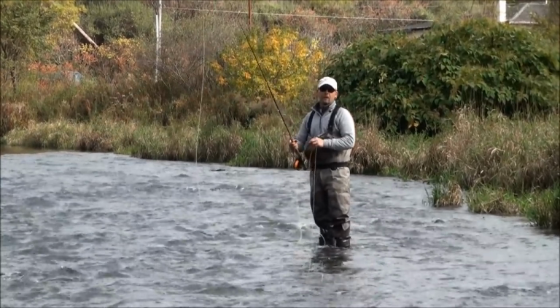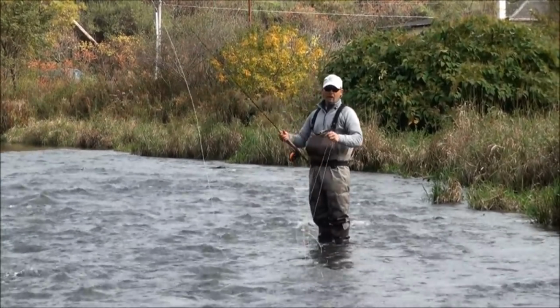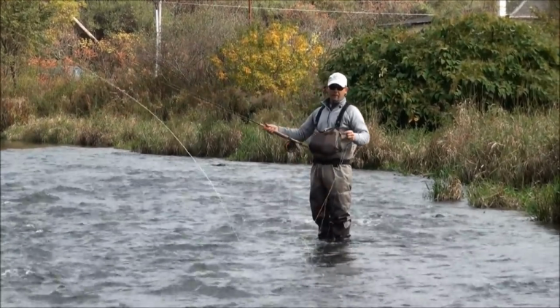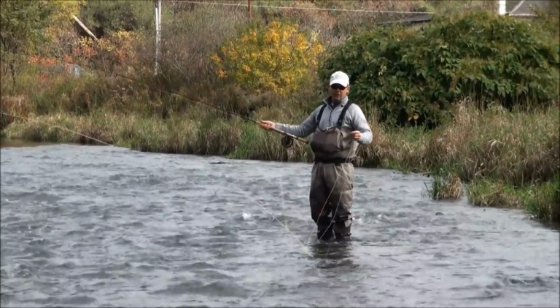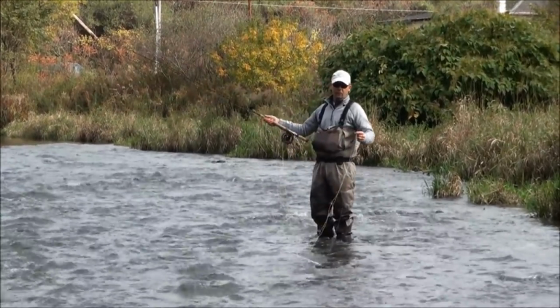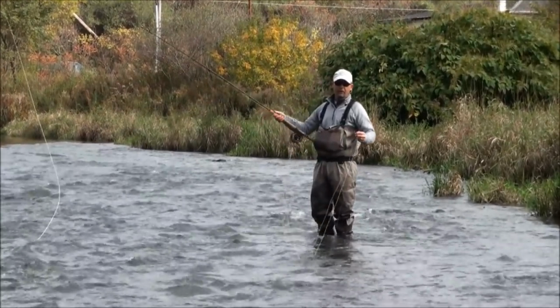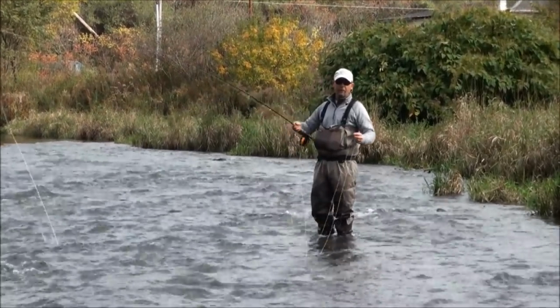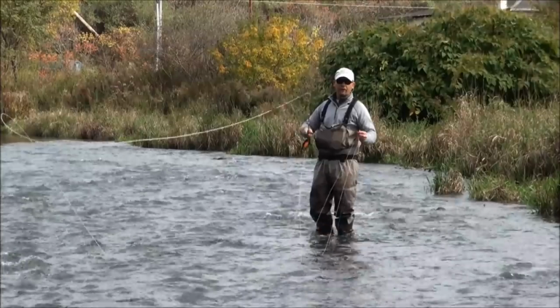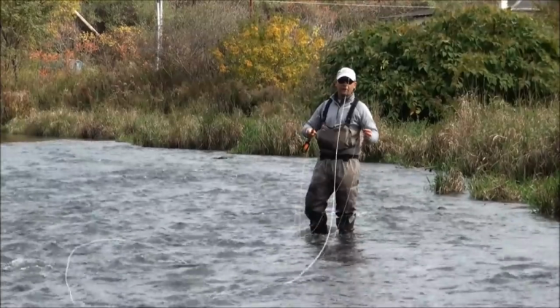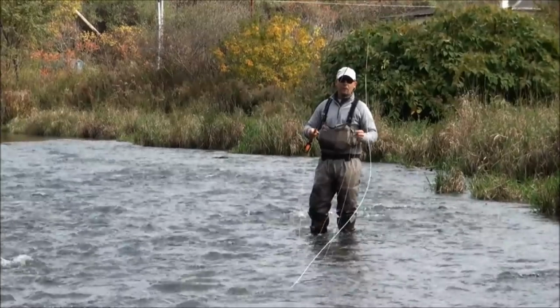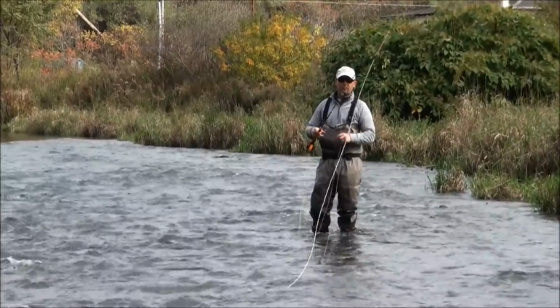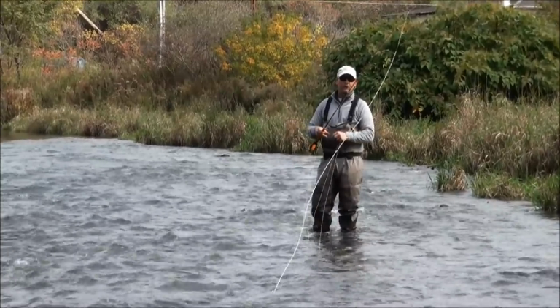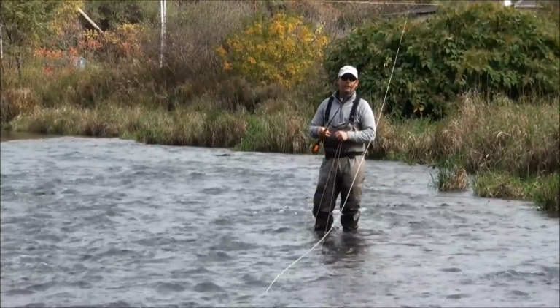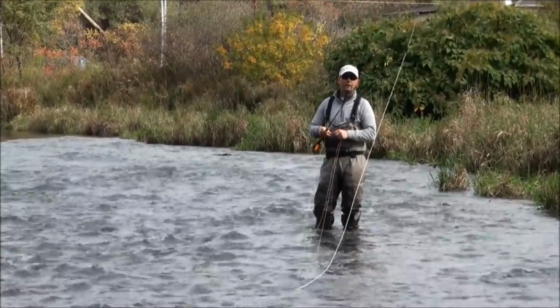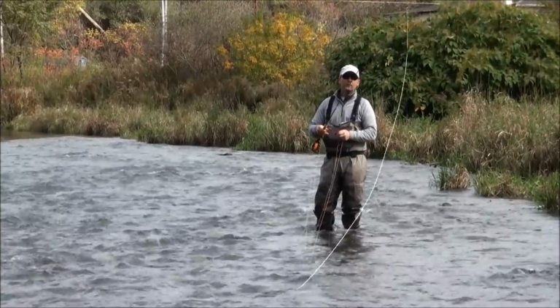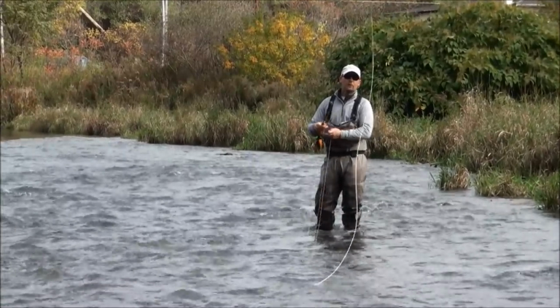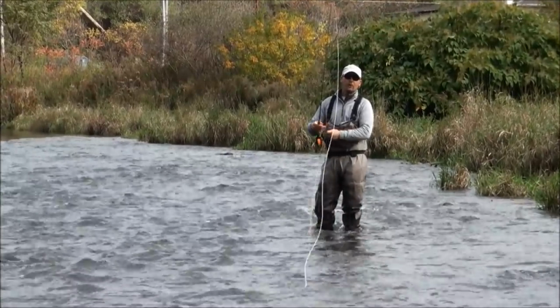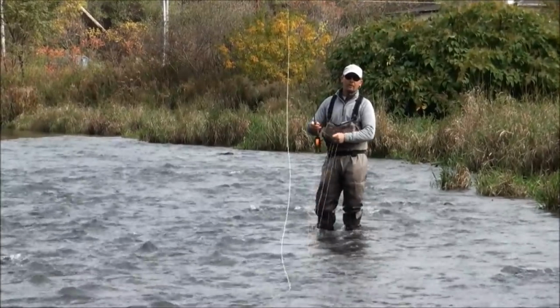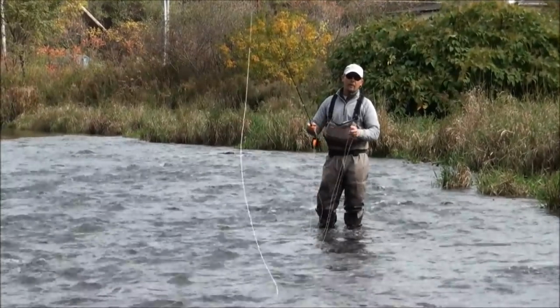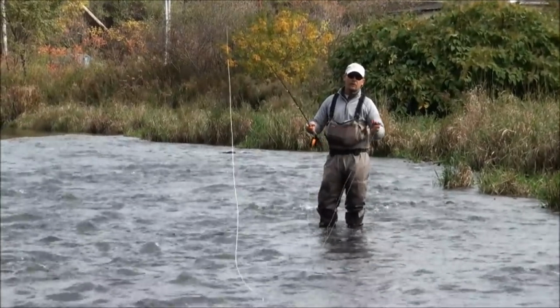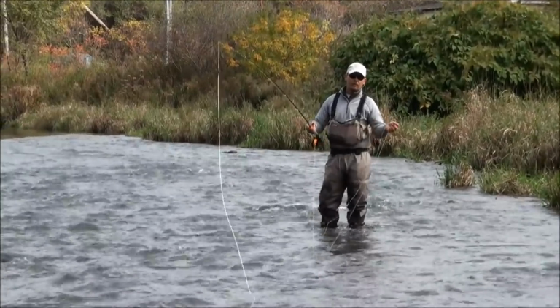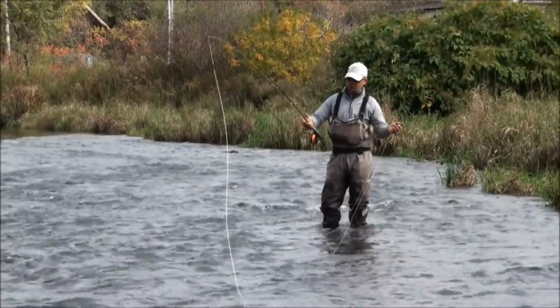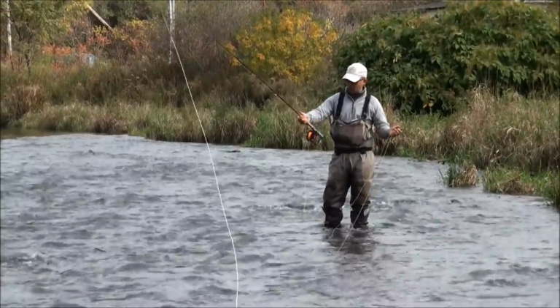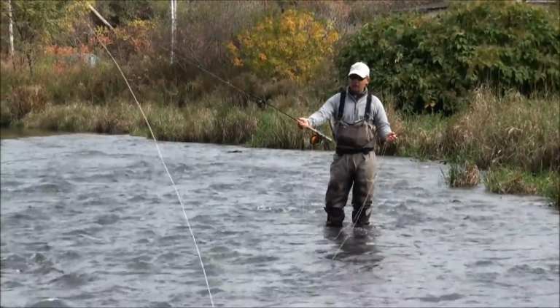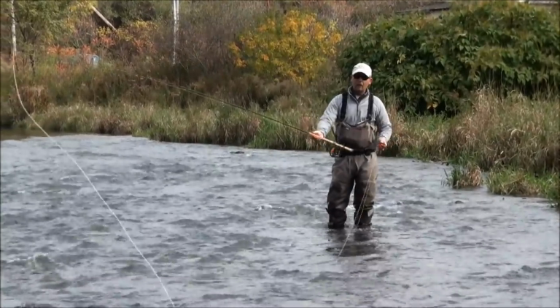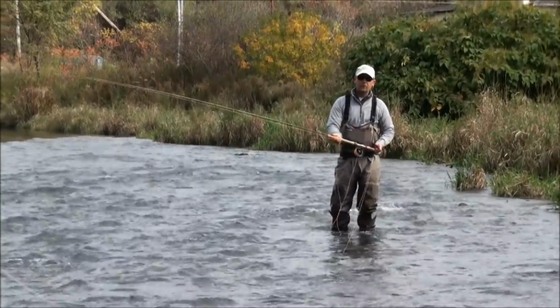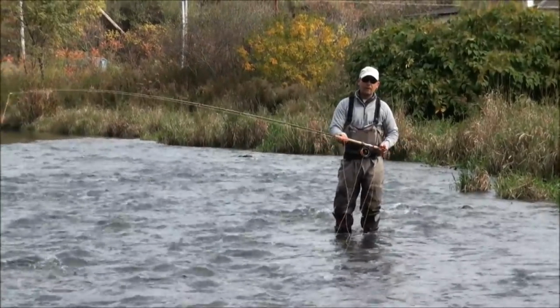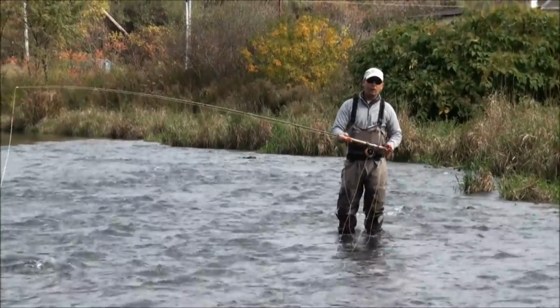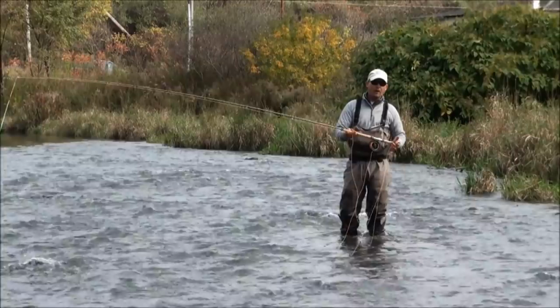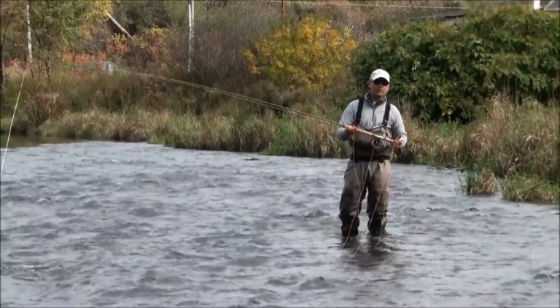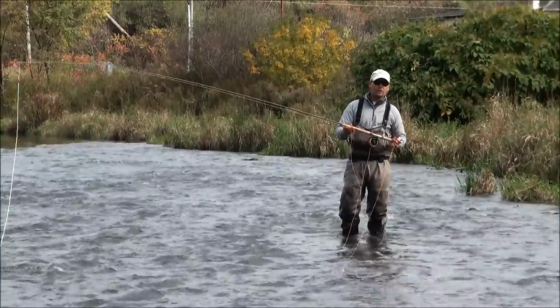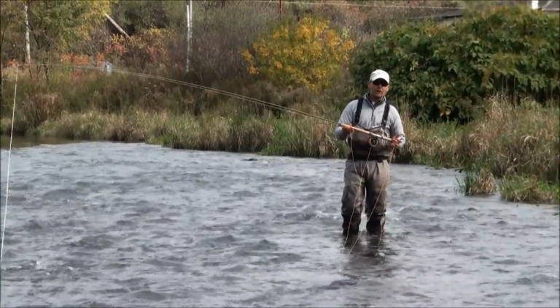Hi, my name is Andrew Moy. Today we're on the west branch of the Delaware. We just want to talk a little bit about streamer fishing with the spey rod or a switch rod.